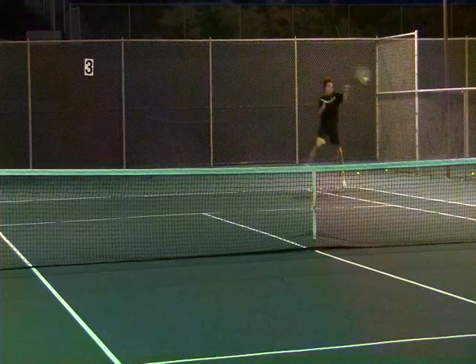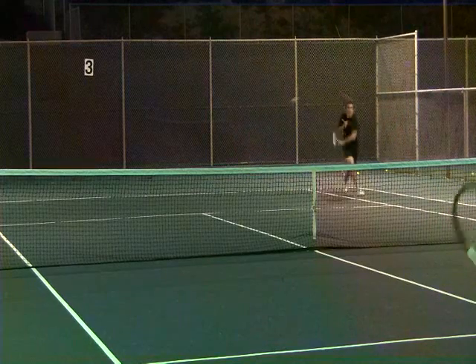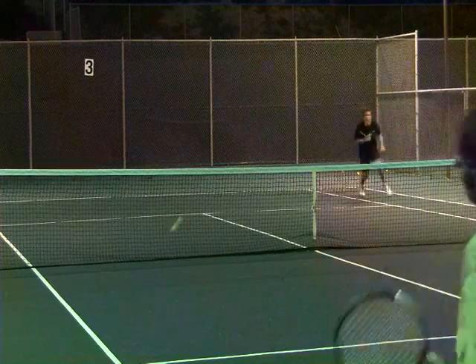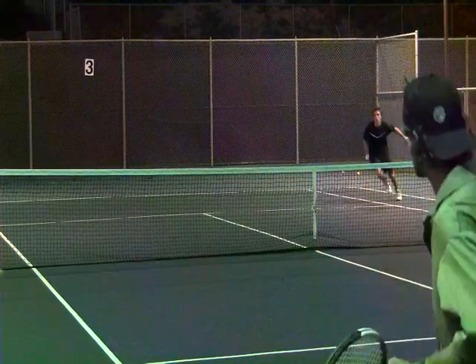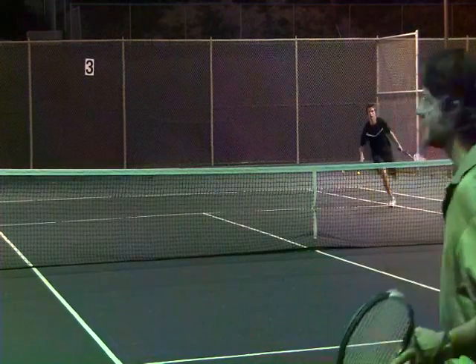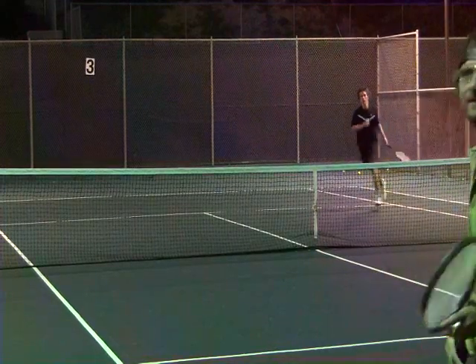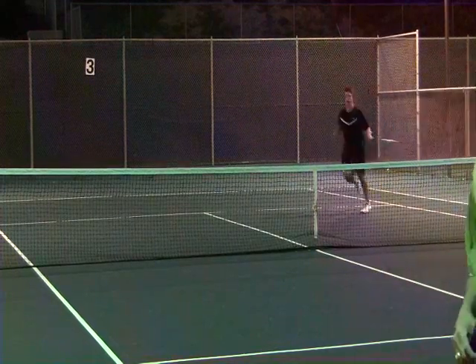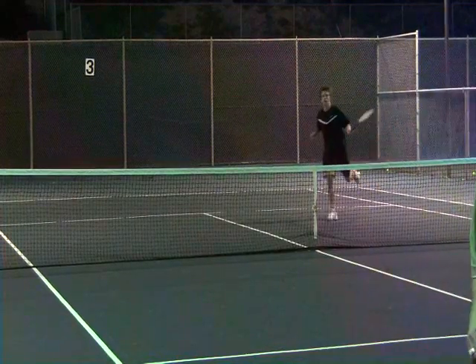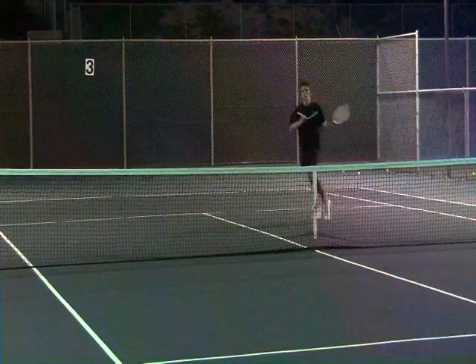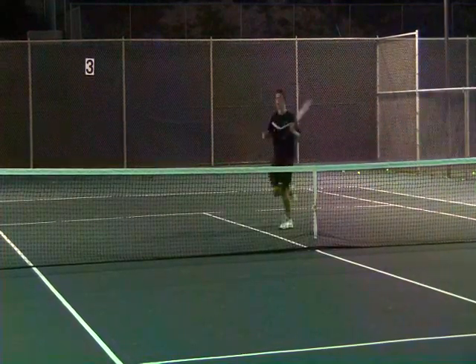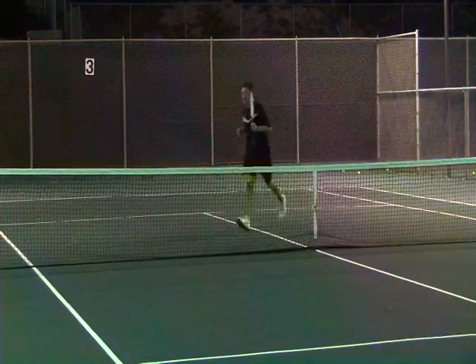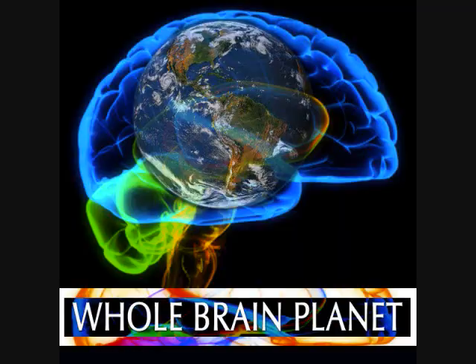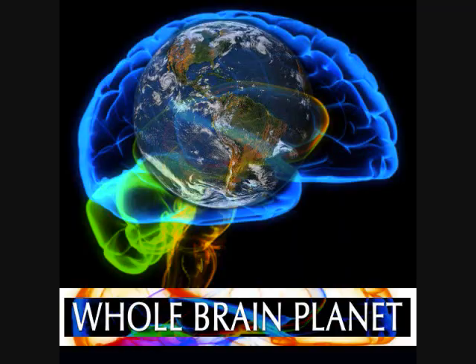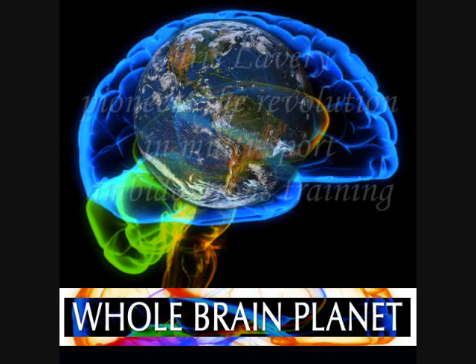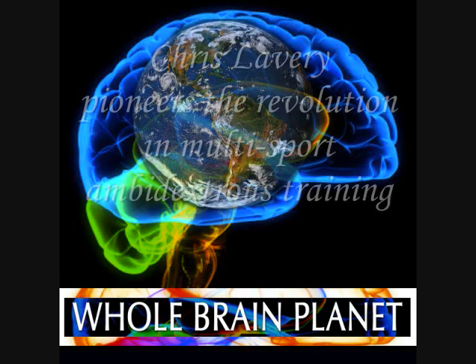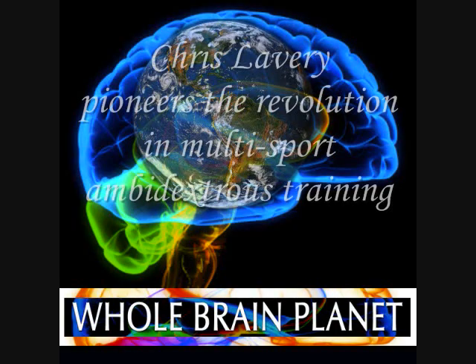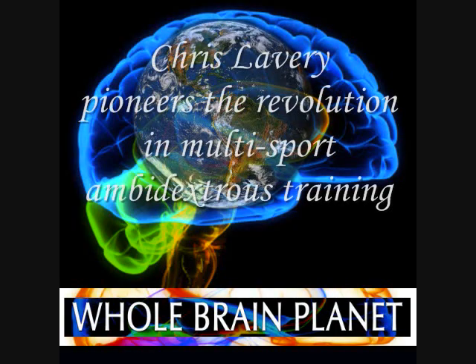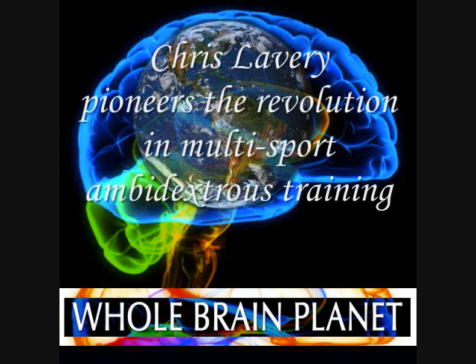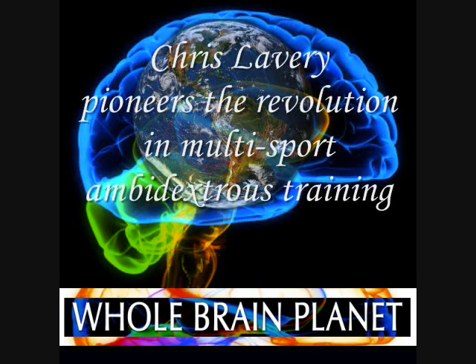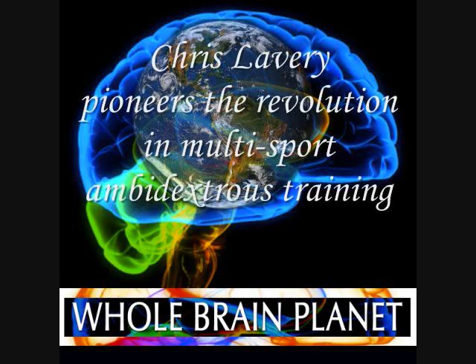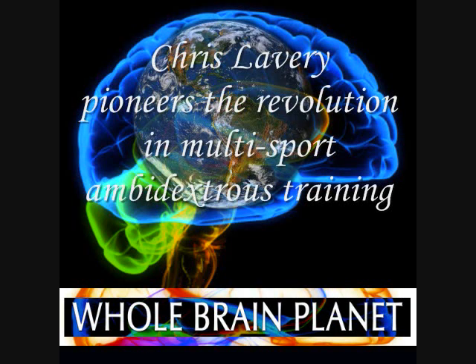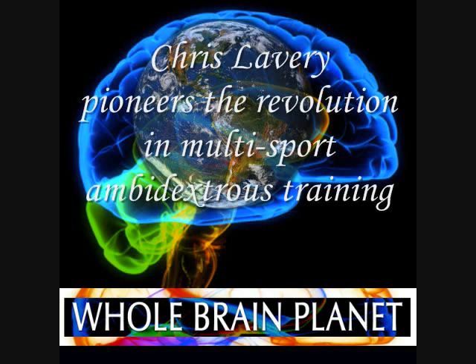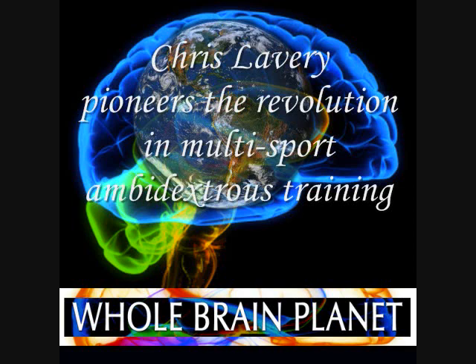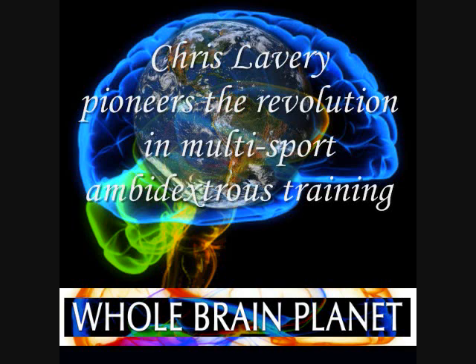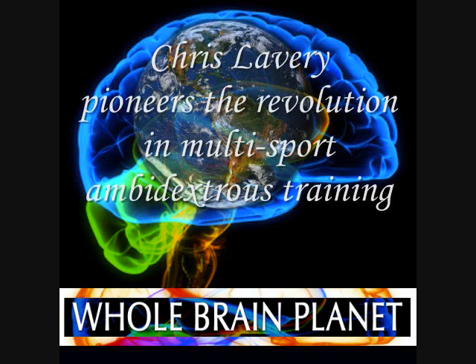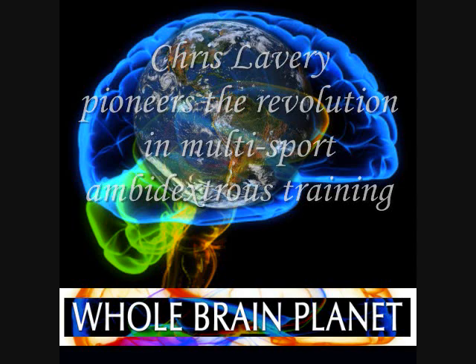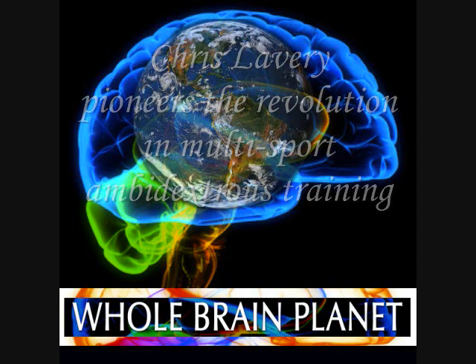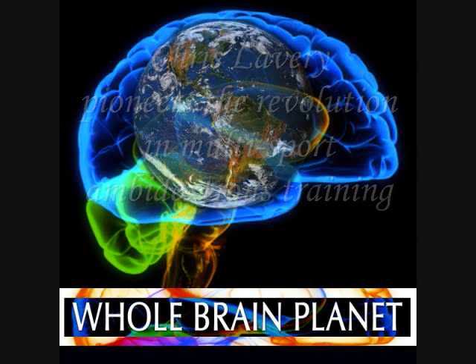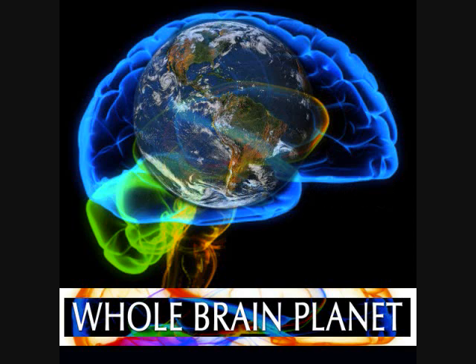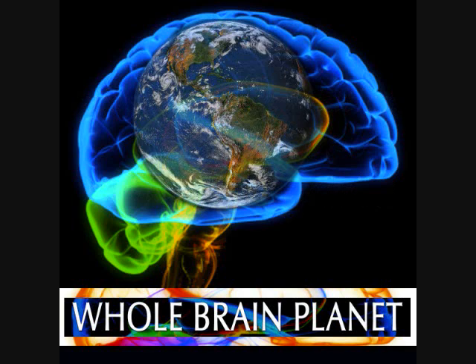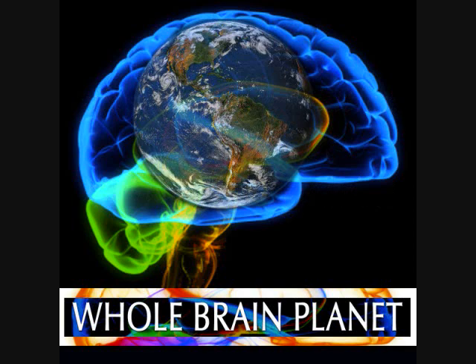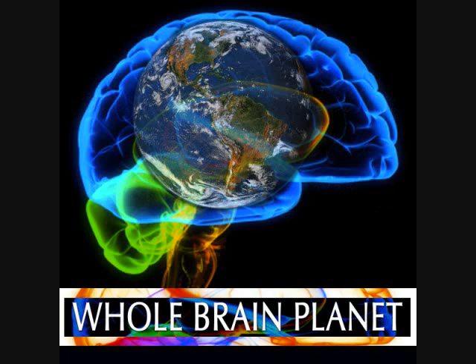How would you defend against this serve? For more information about ambidexterity, check out wholebrainplanet.com.